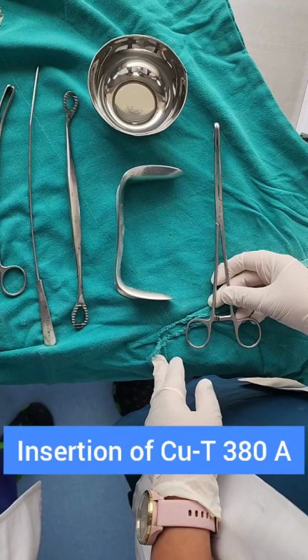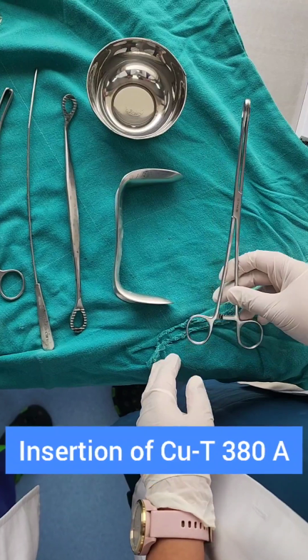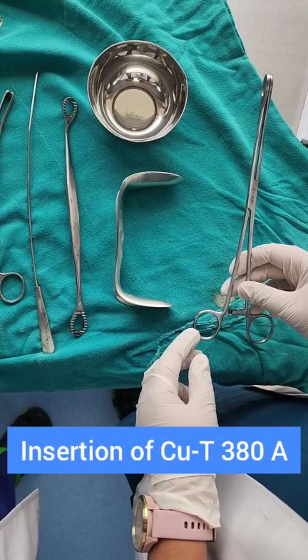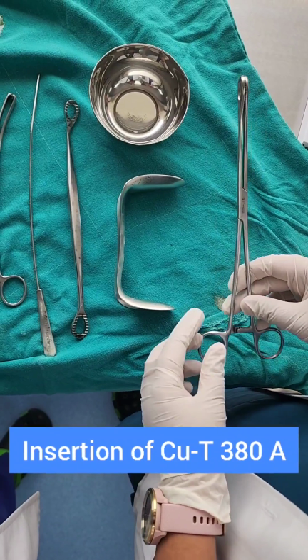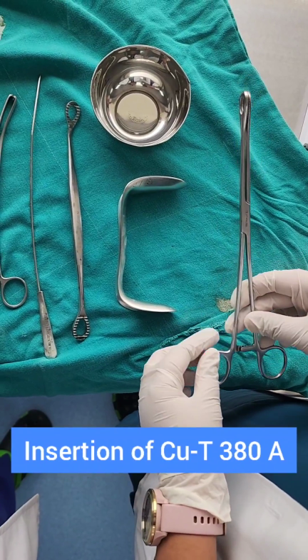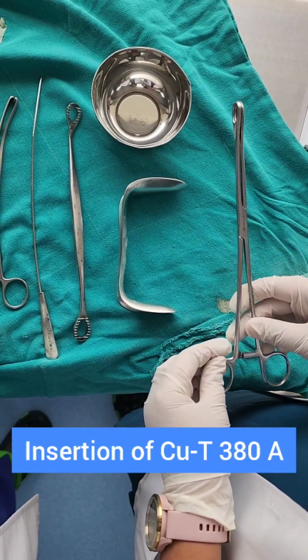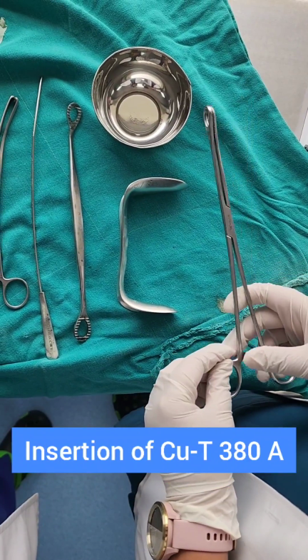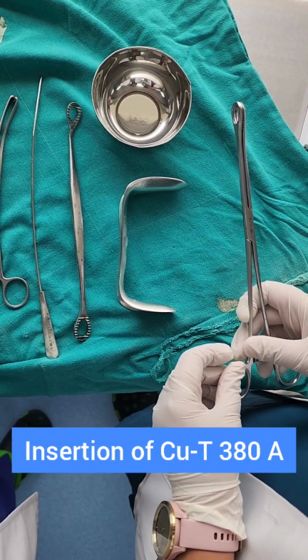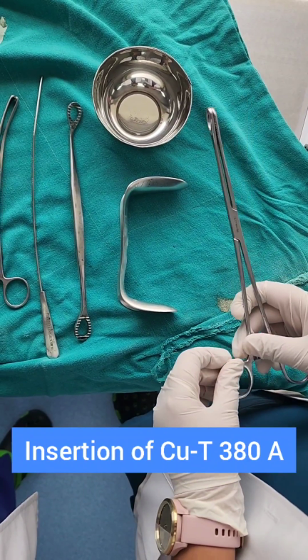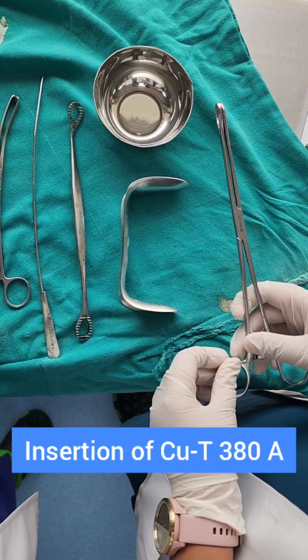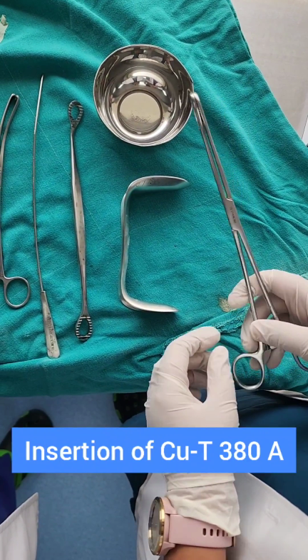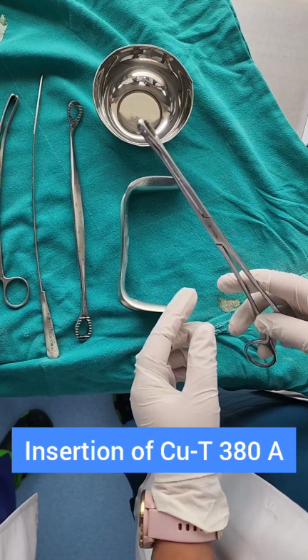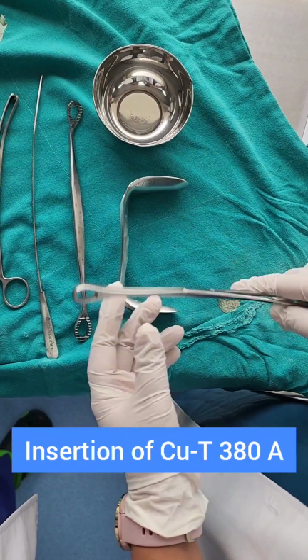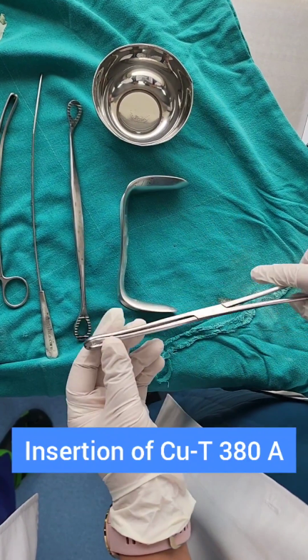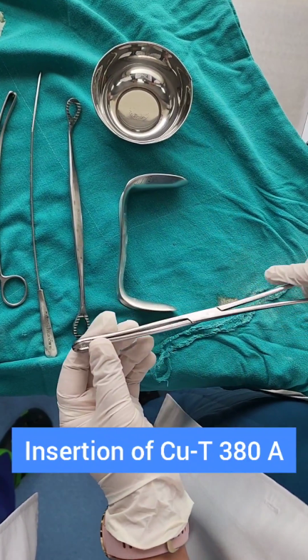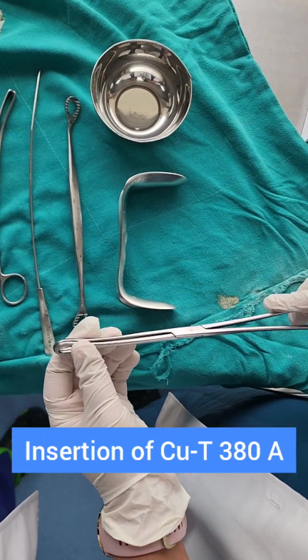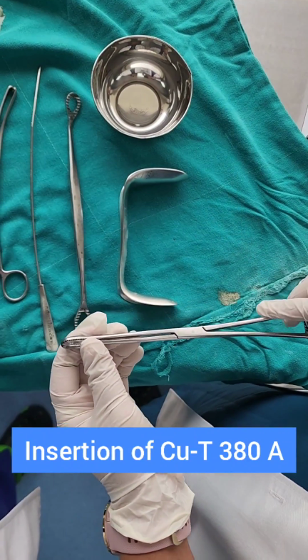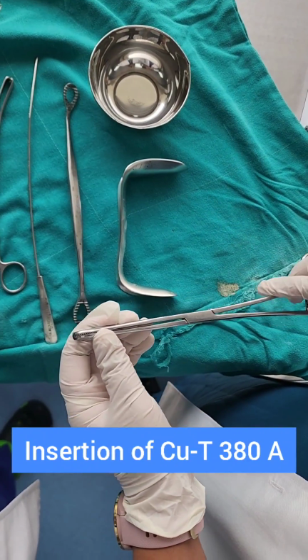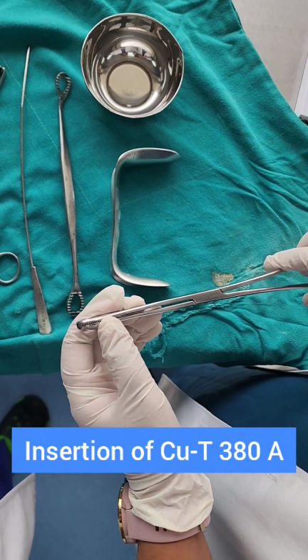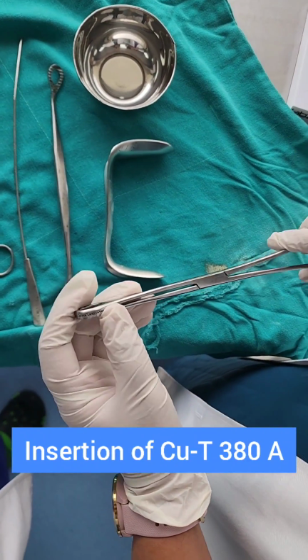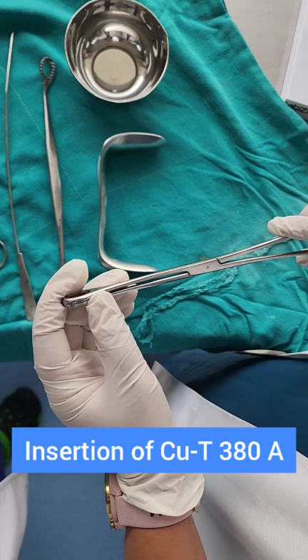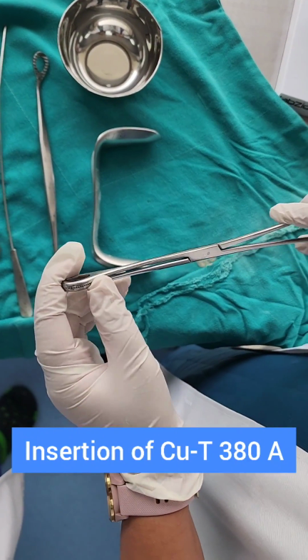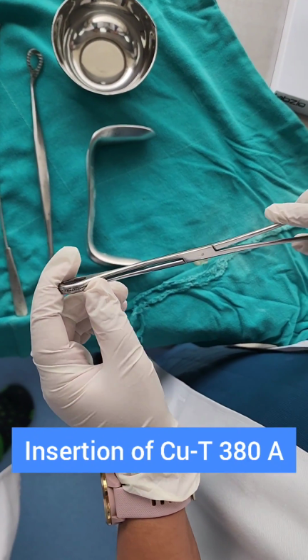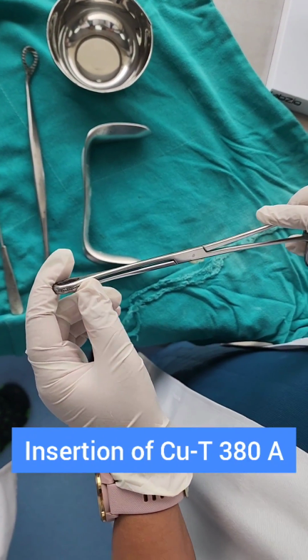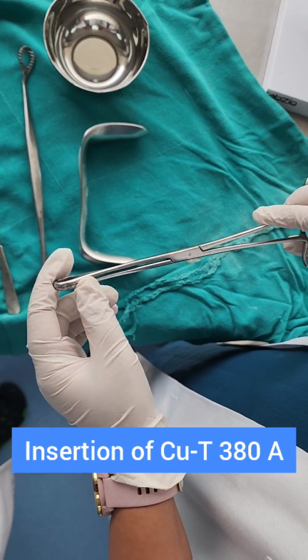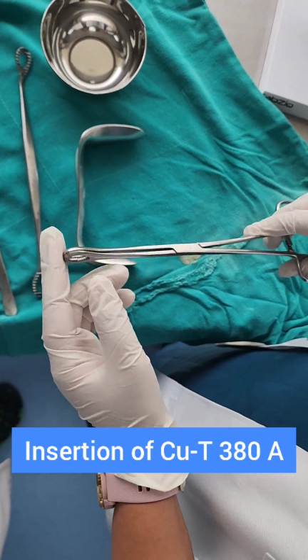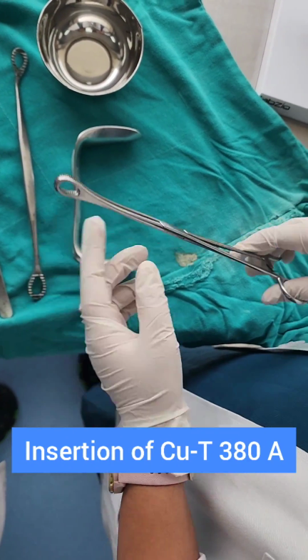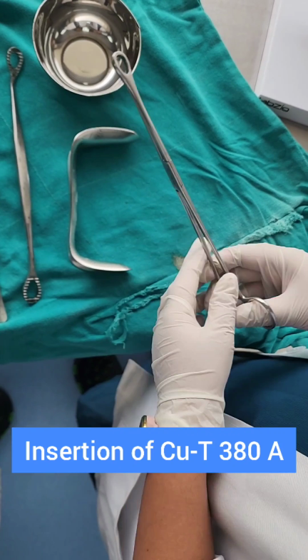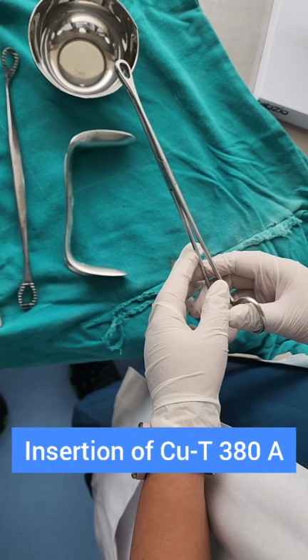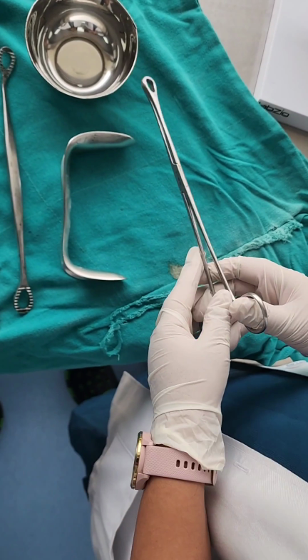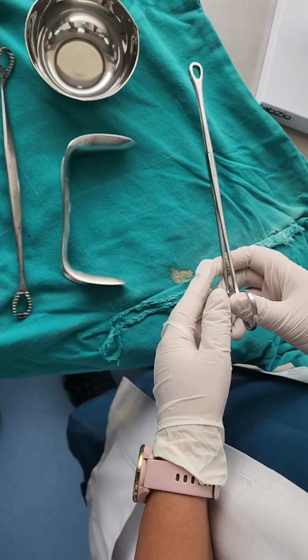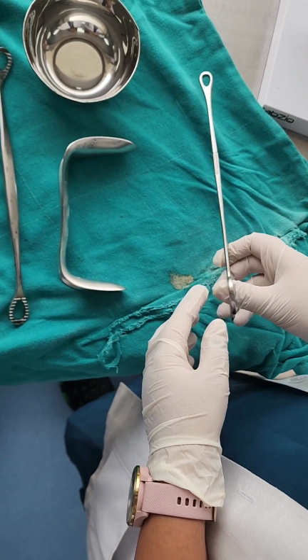We will show you how to insert a copper T. First we need to know the instruments used to insert a copper T.